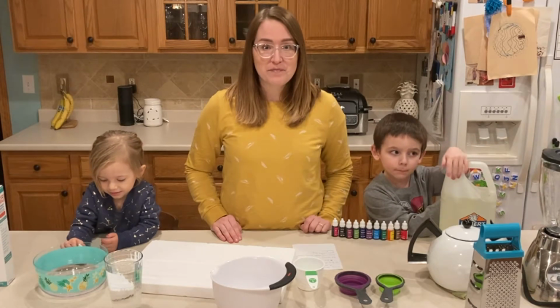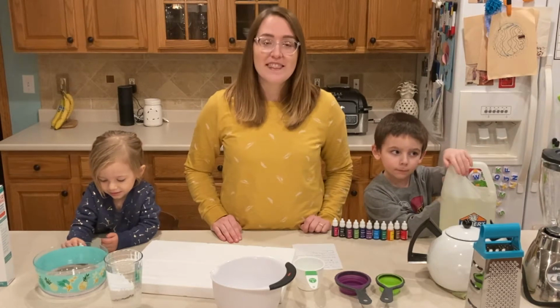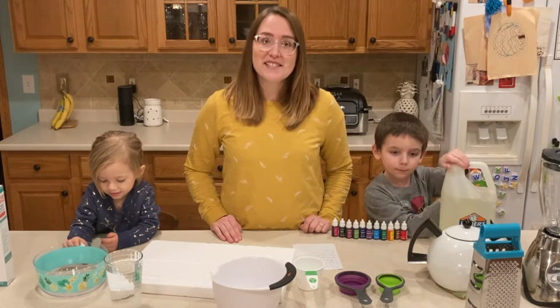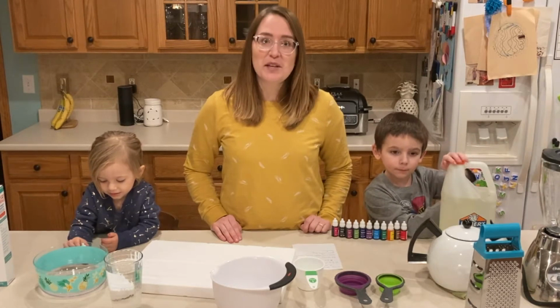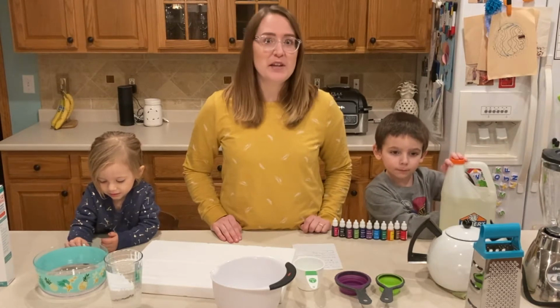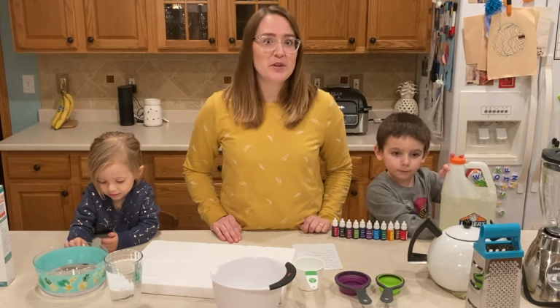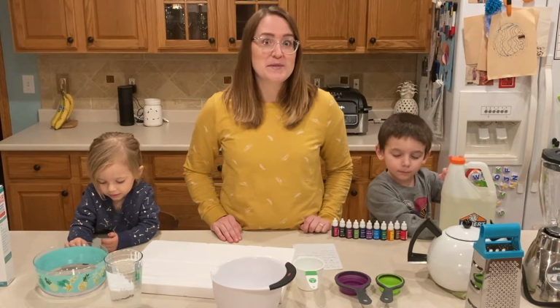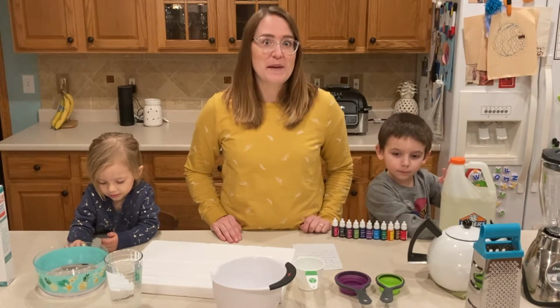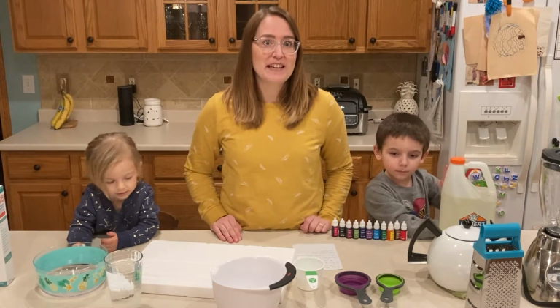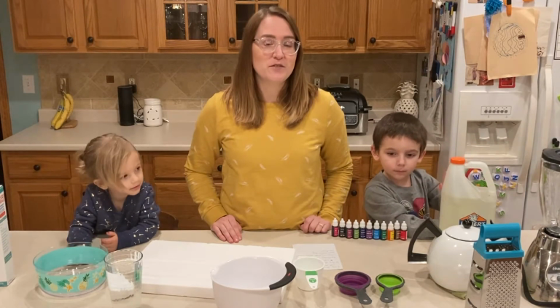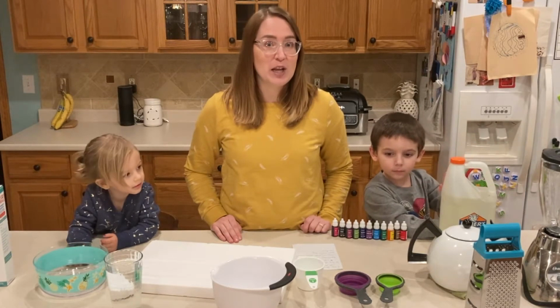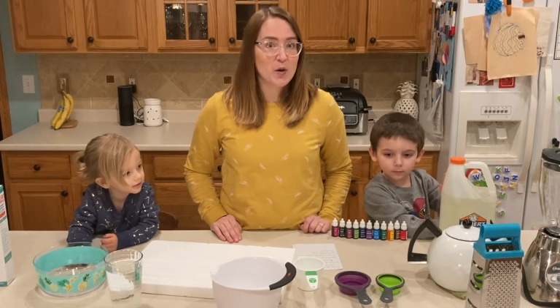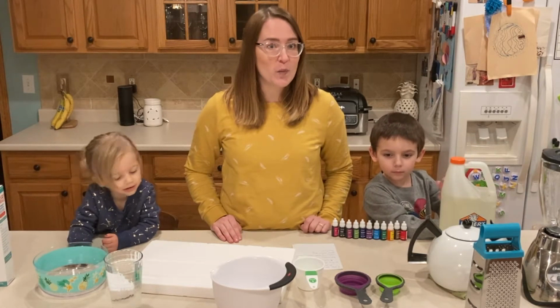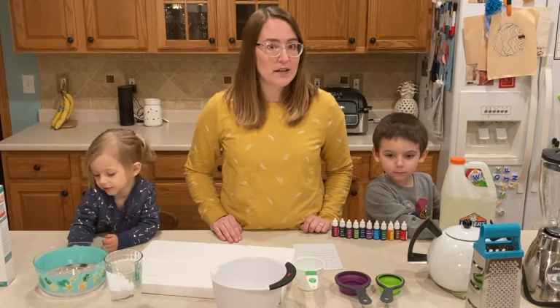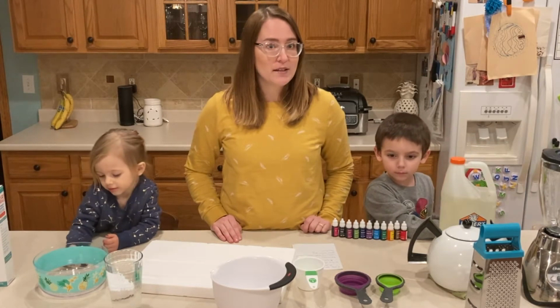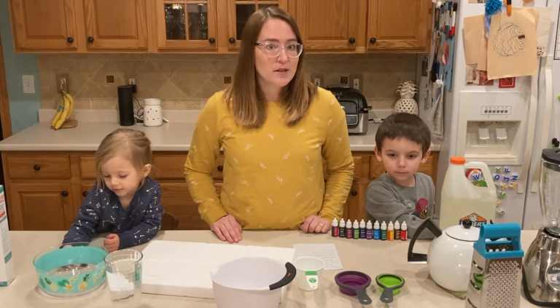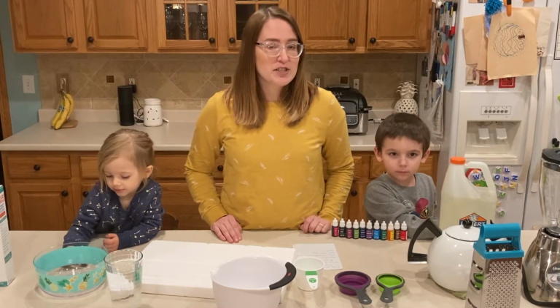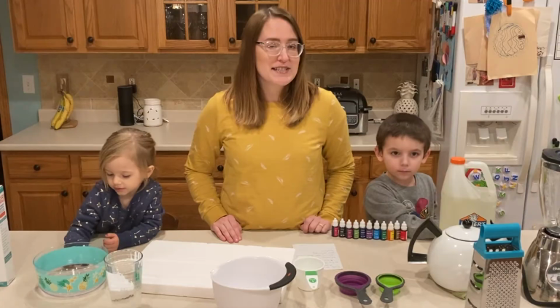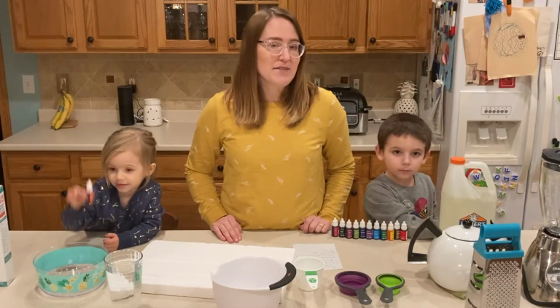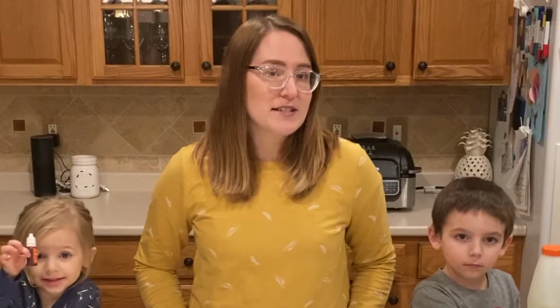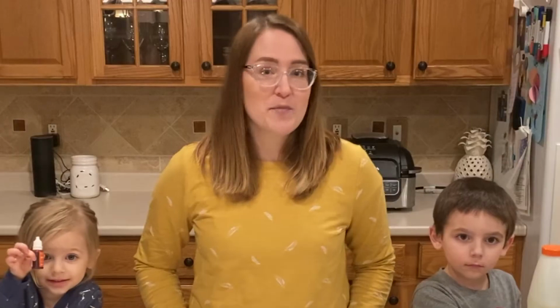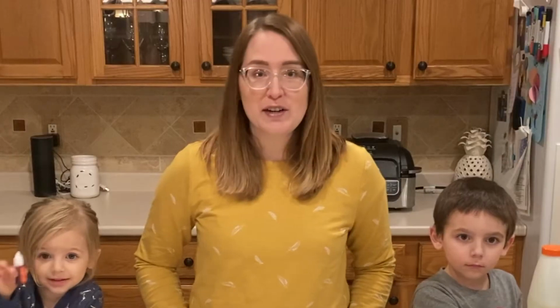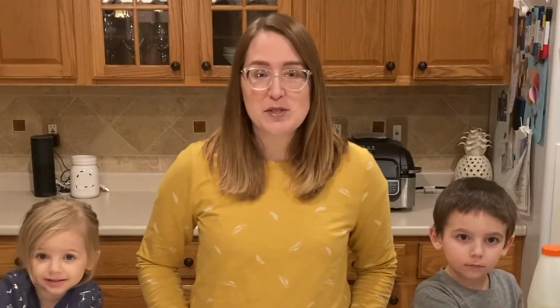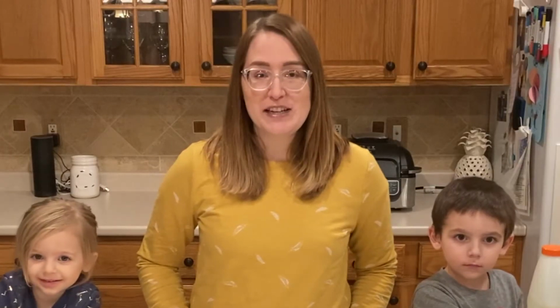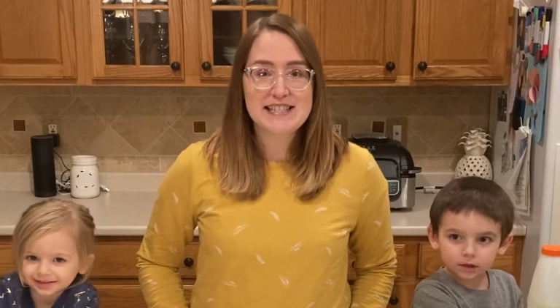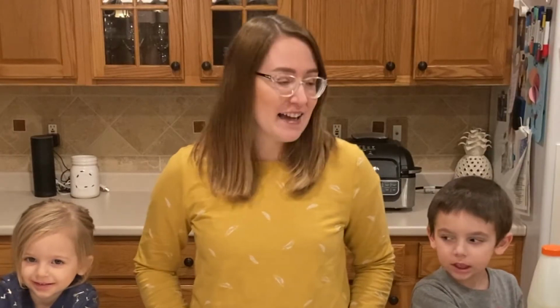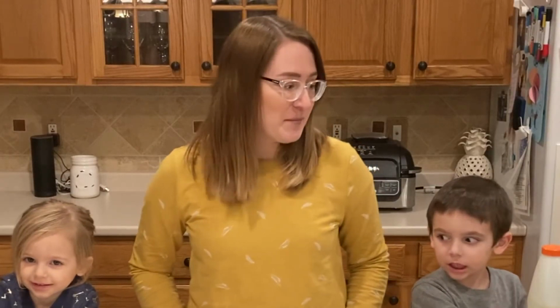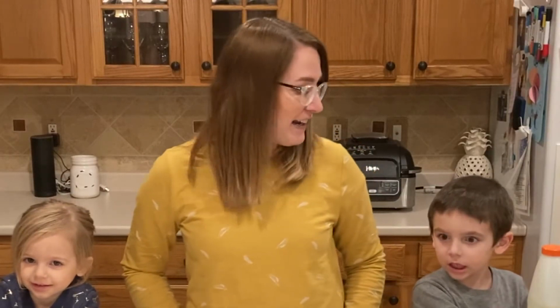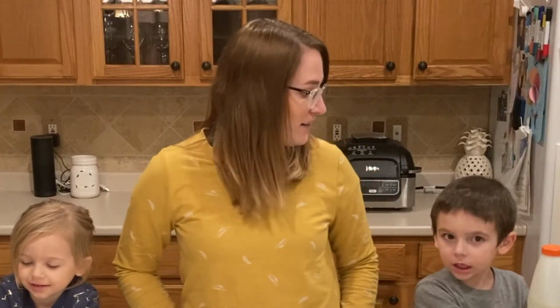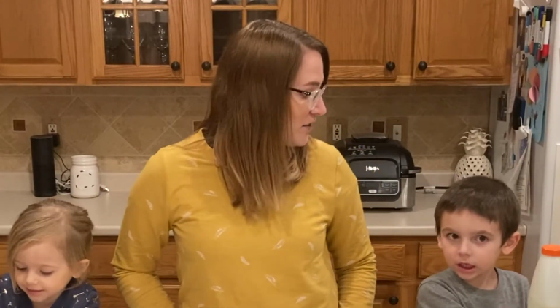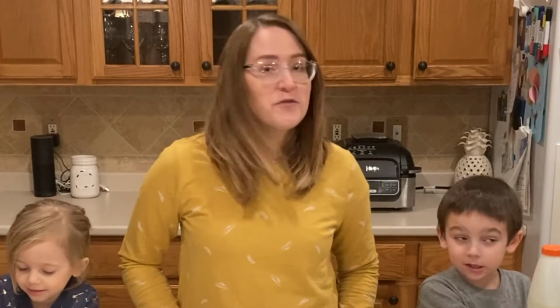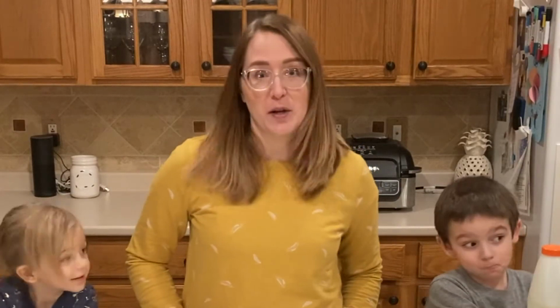This week we are going to be making floam, which is kind of somewhere in between slime and foam.